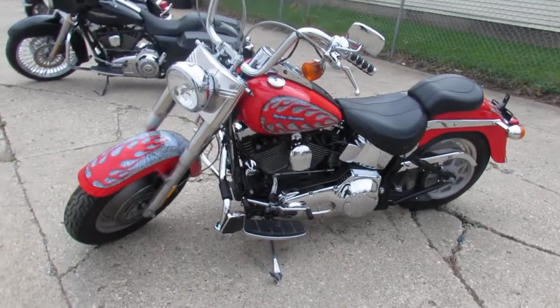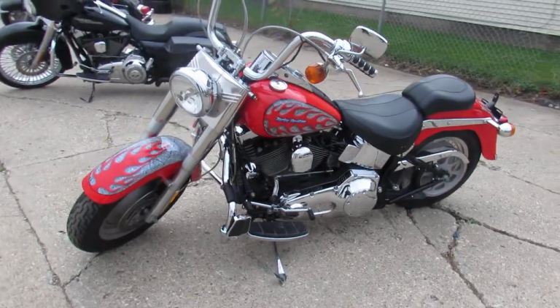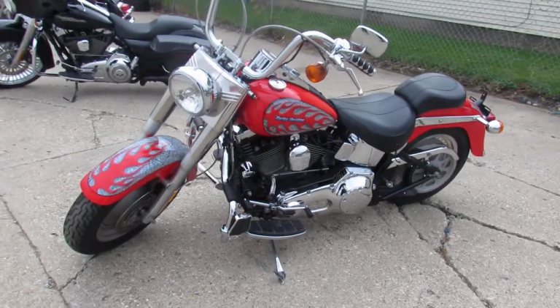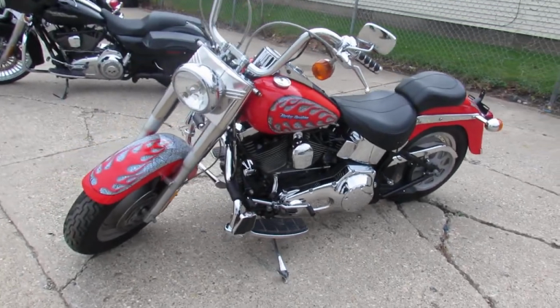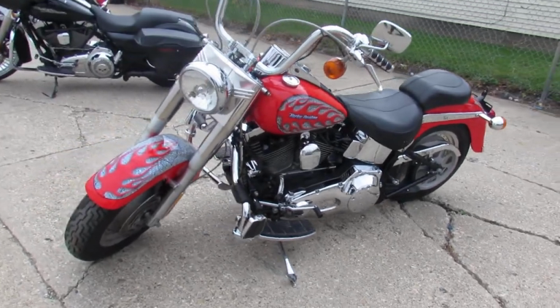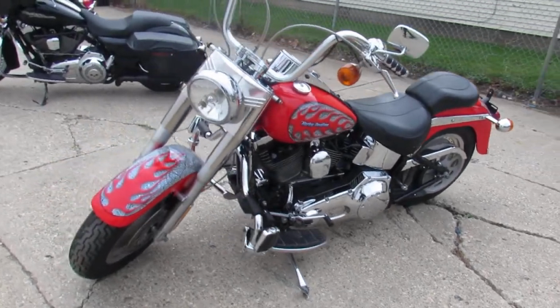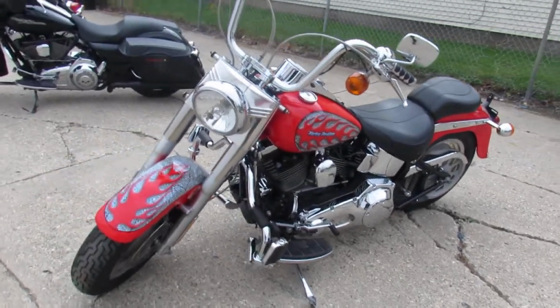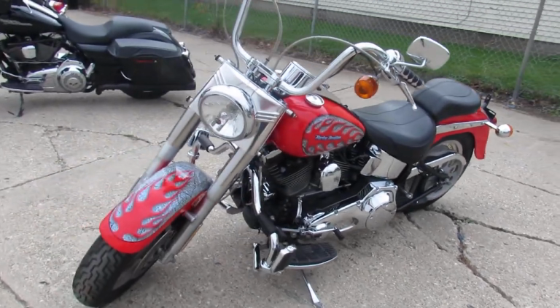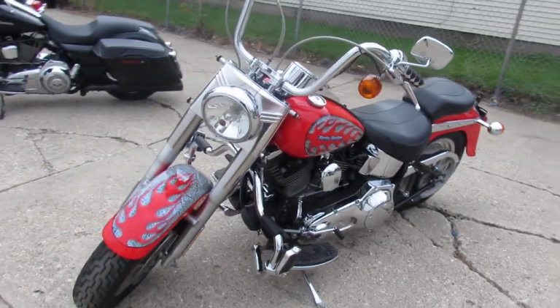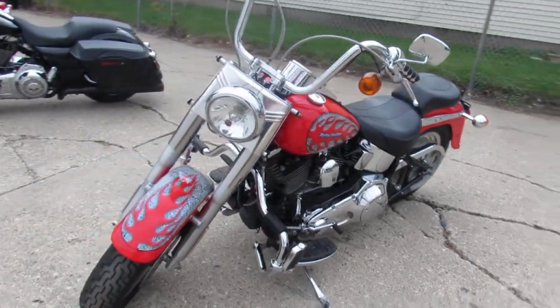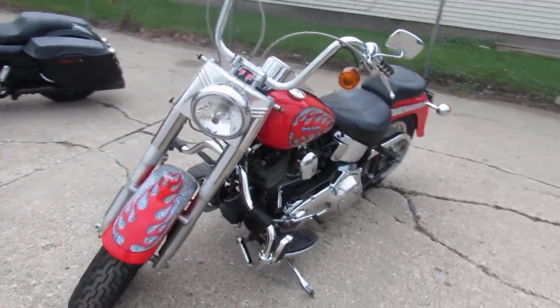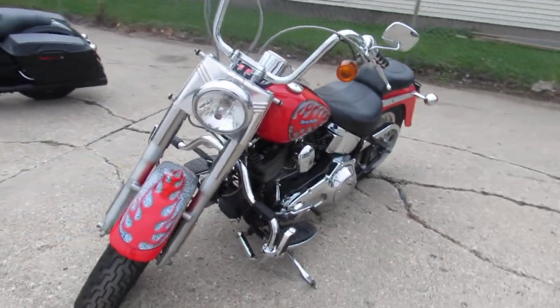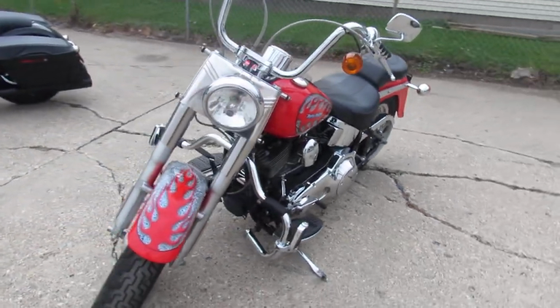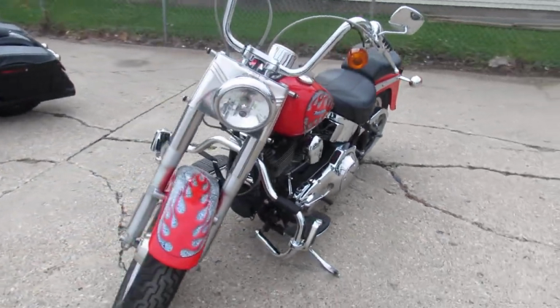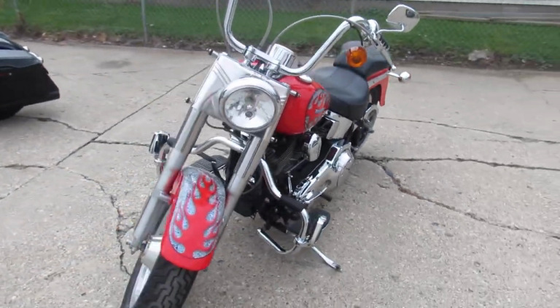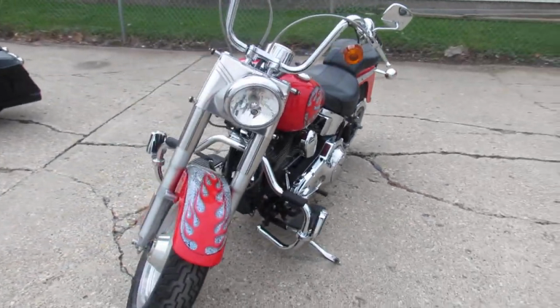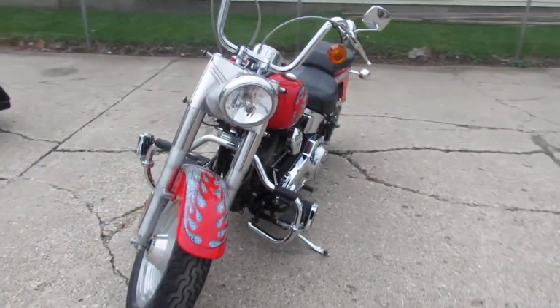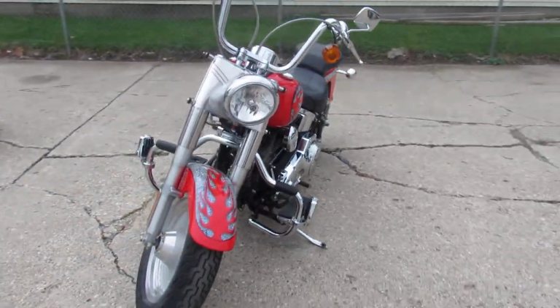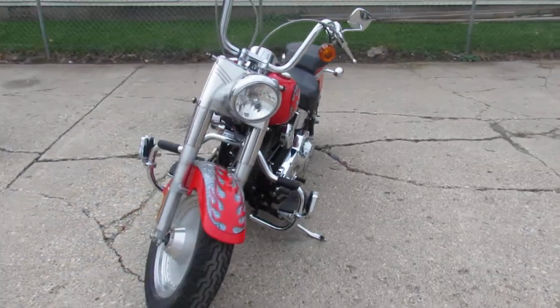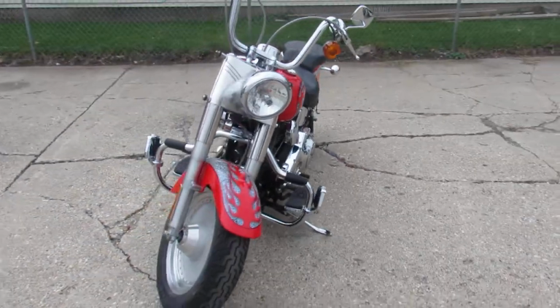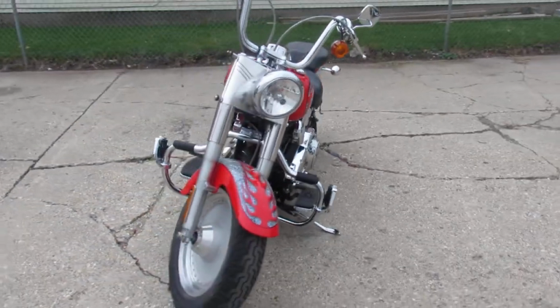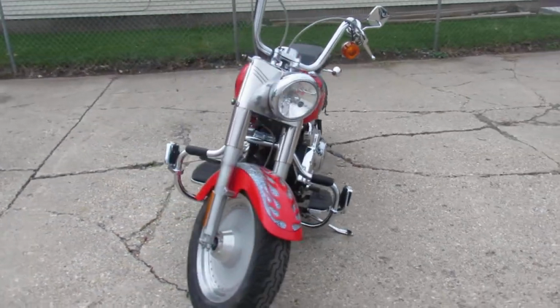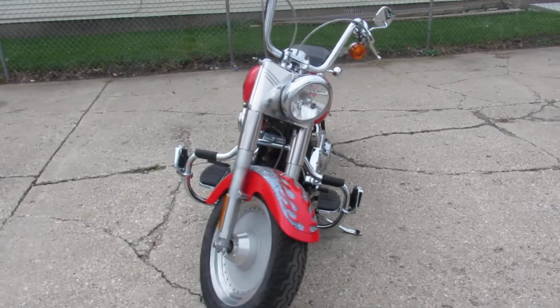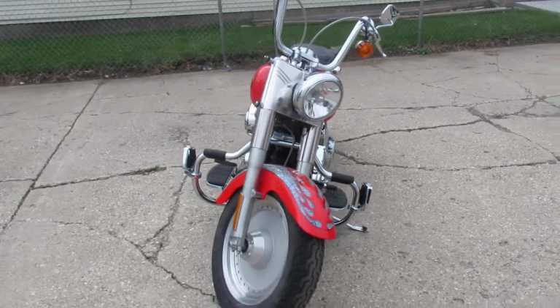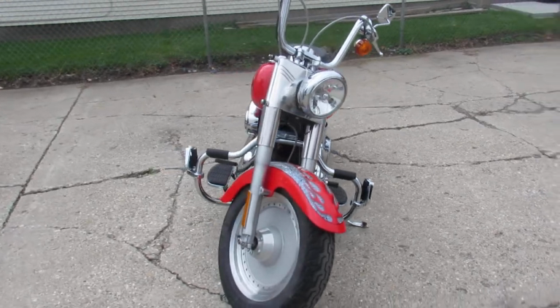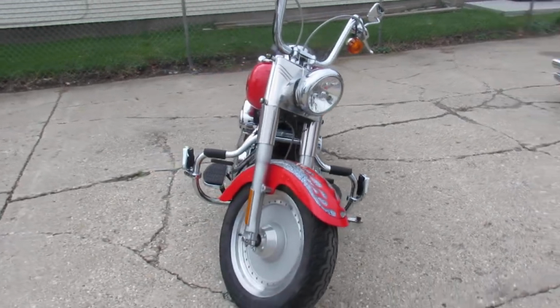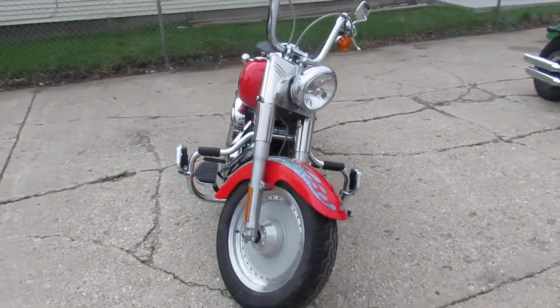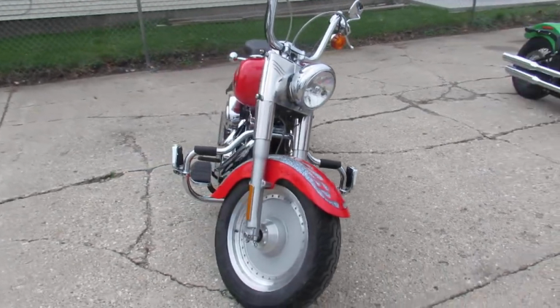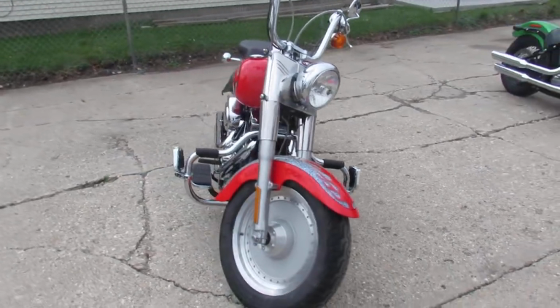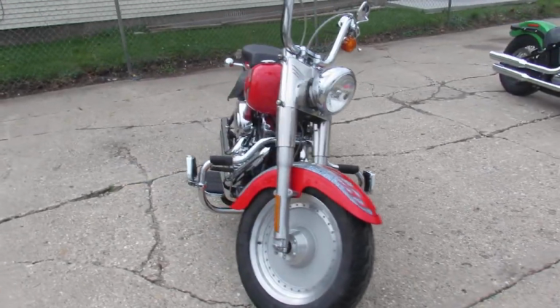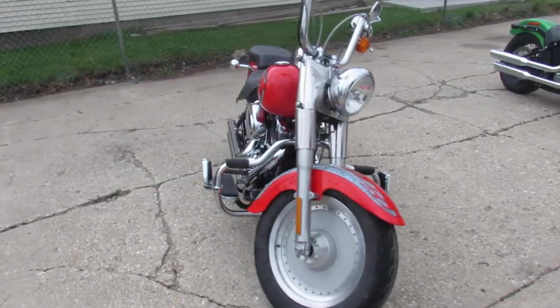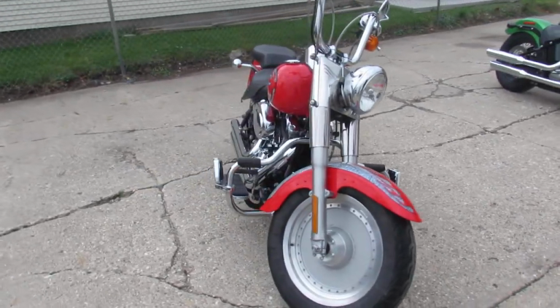Hey guys, ApprovalPowersports.com here doing some videos on some bikes we just got in. This one here, 2001 Fatboy.